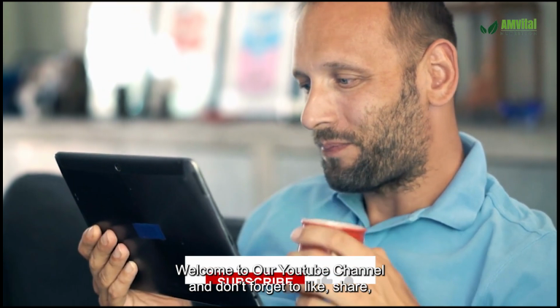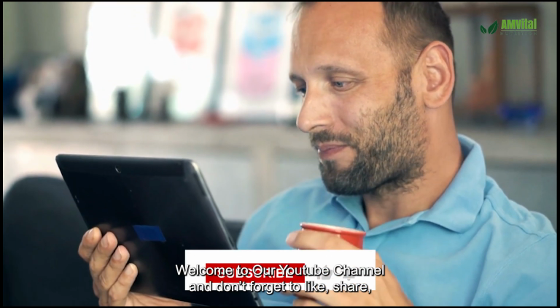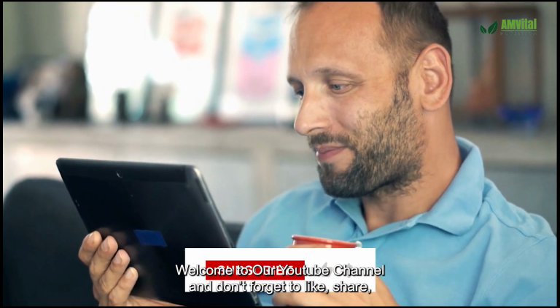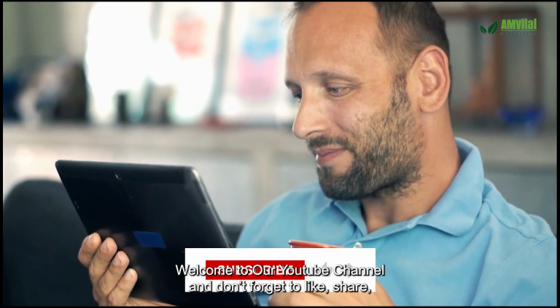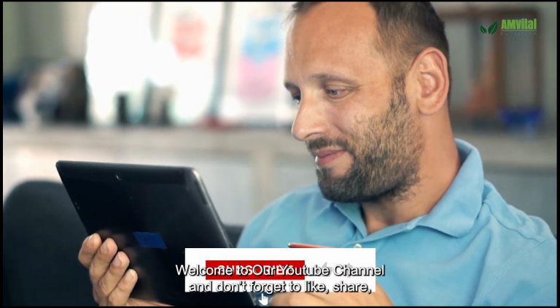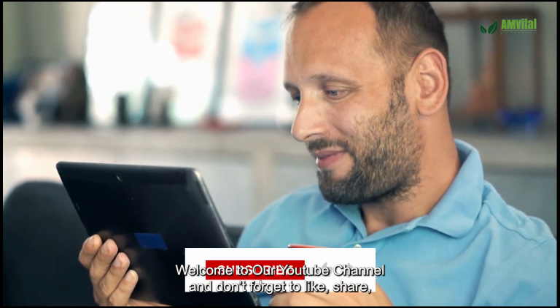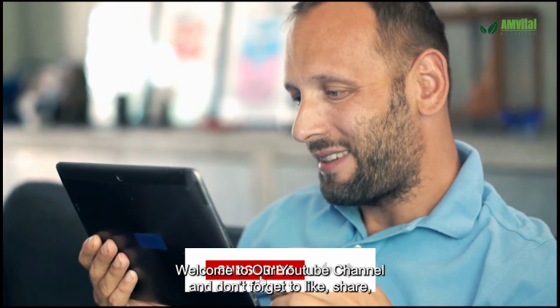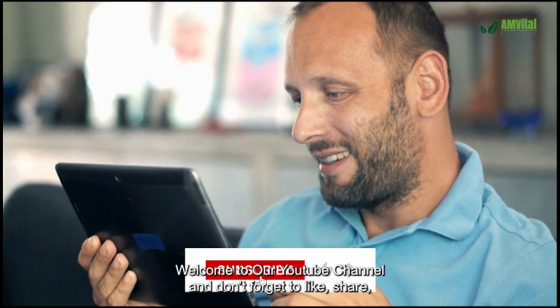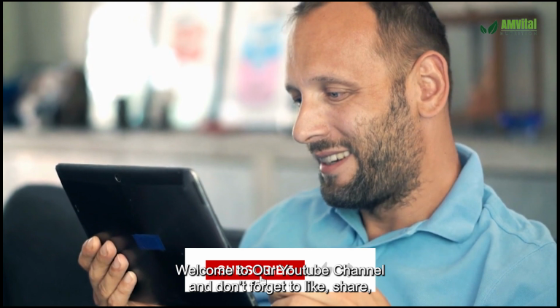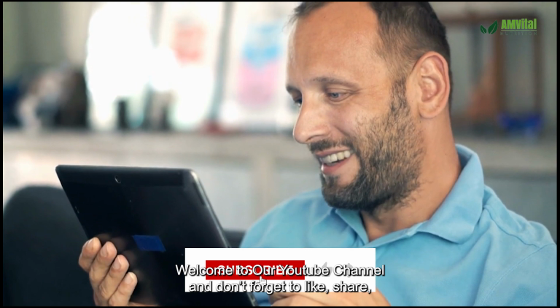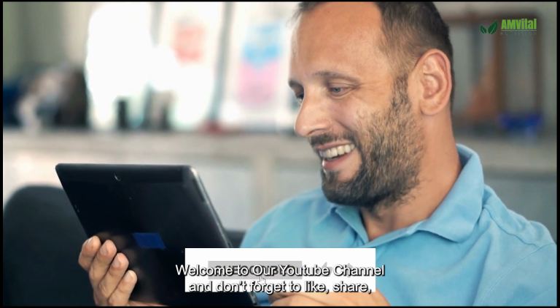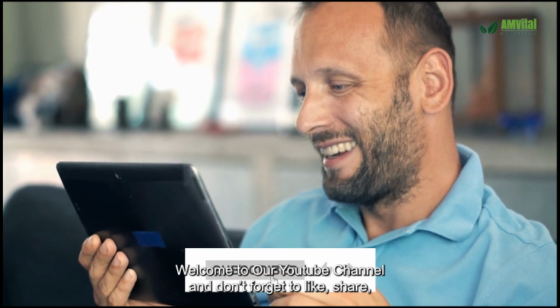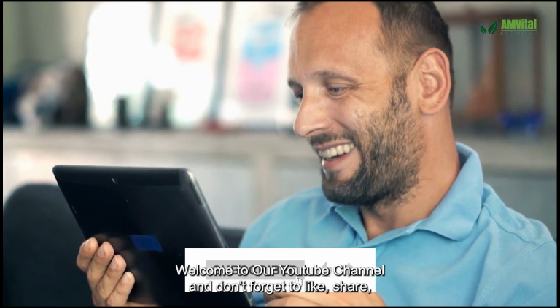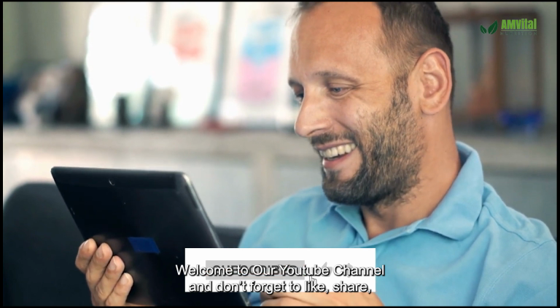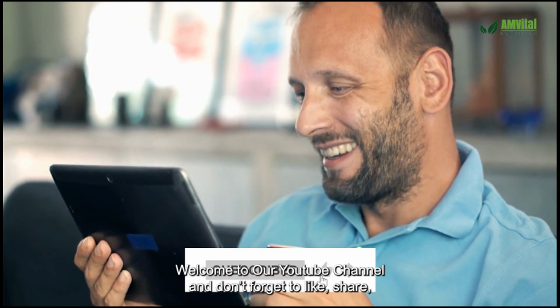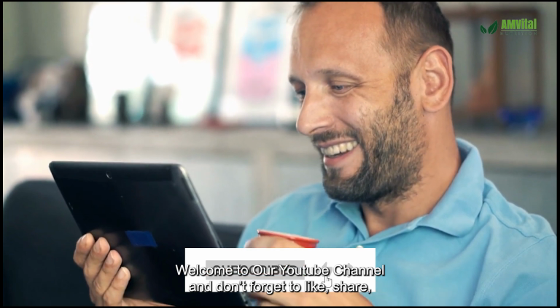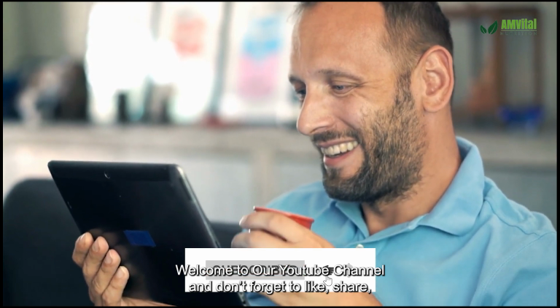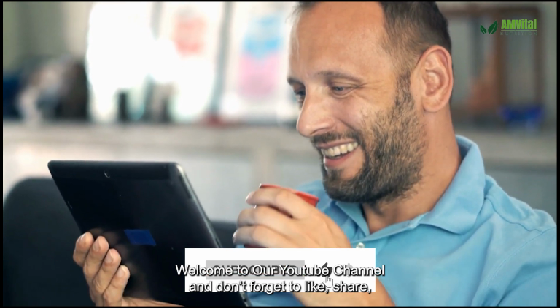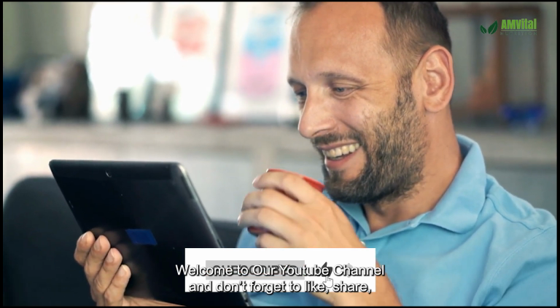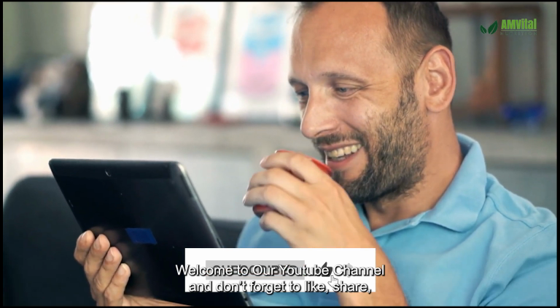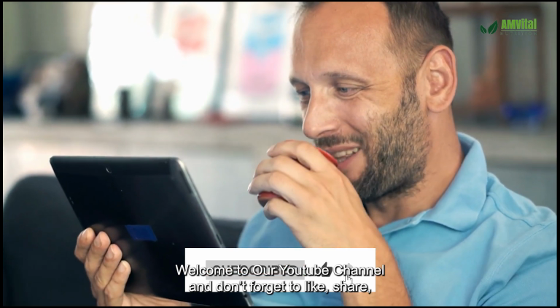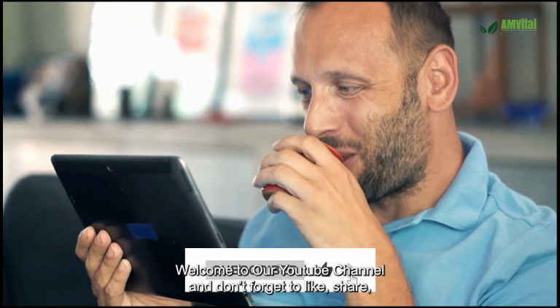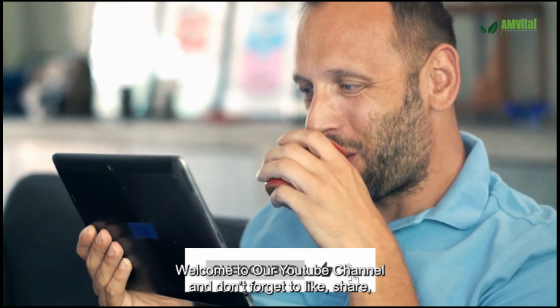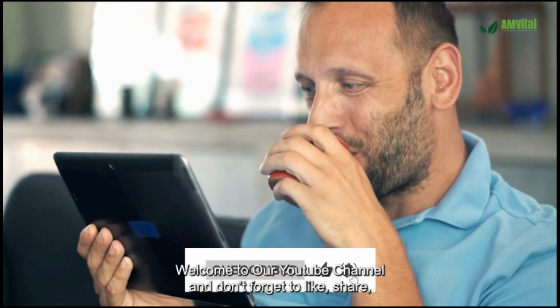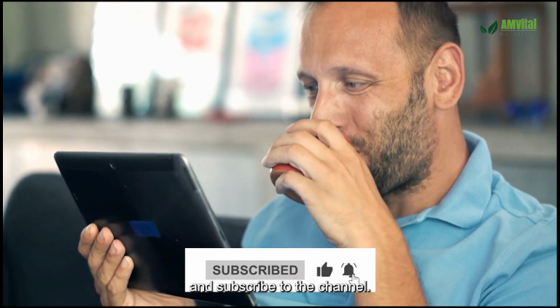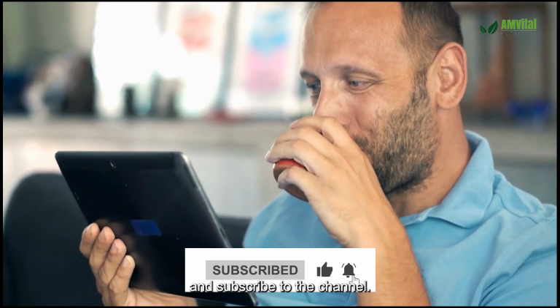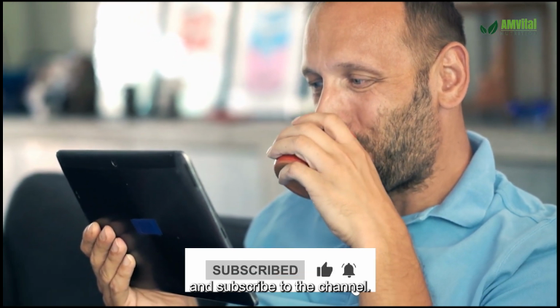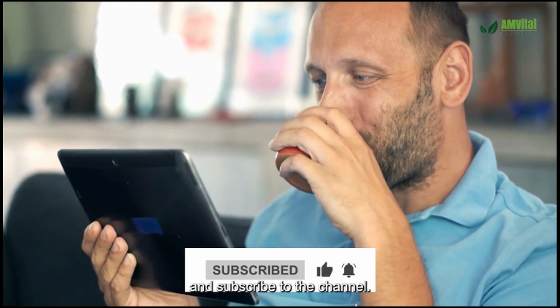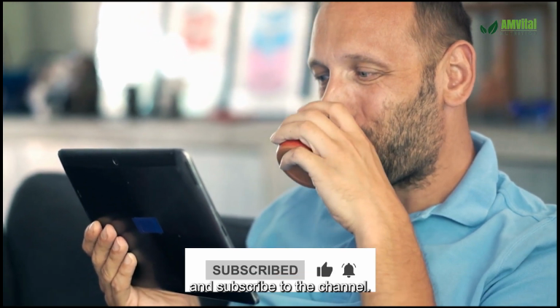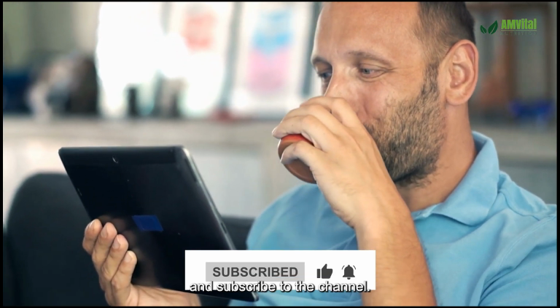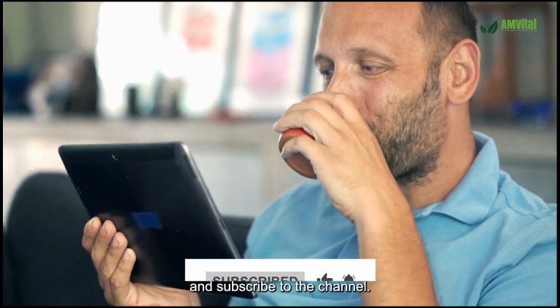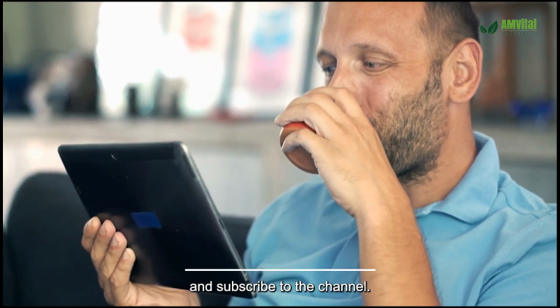Welcome to our YouTube channel and don't forget to like, share, and subscribe to the channel.